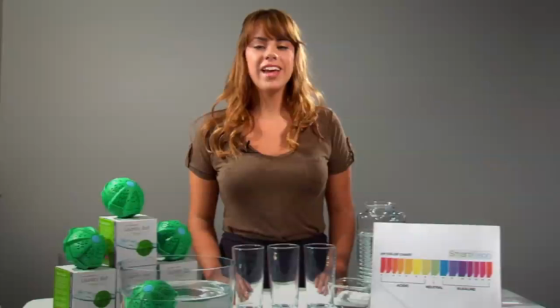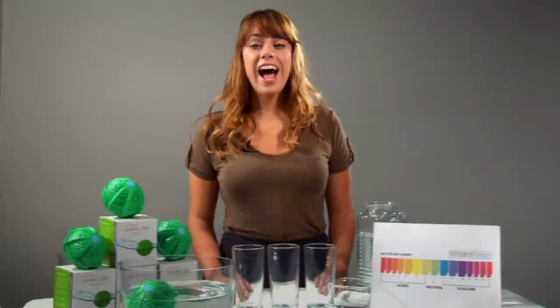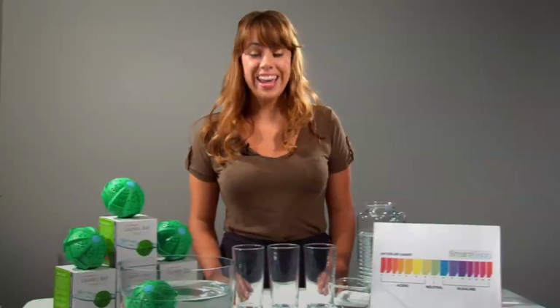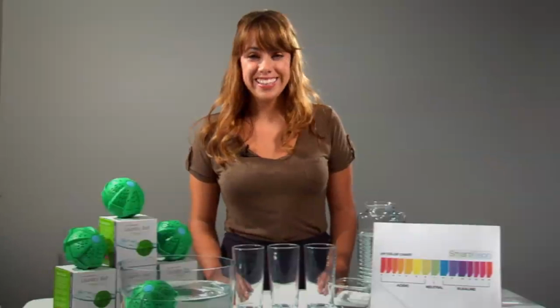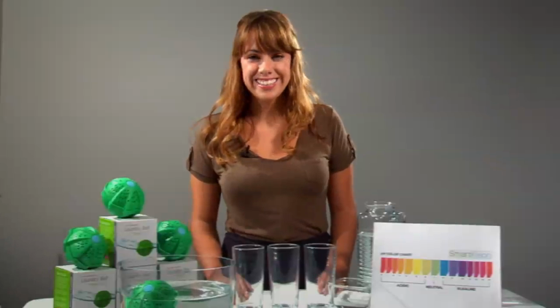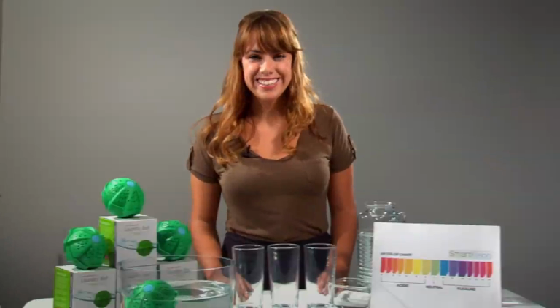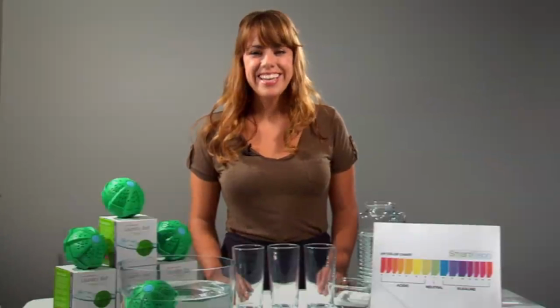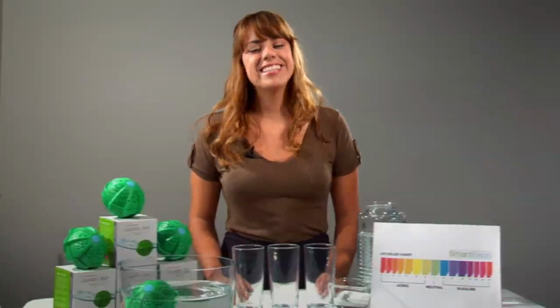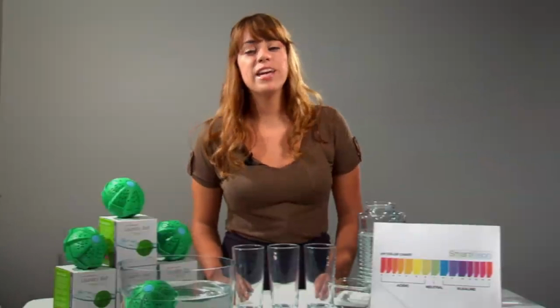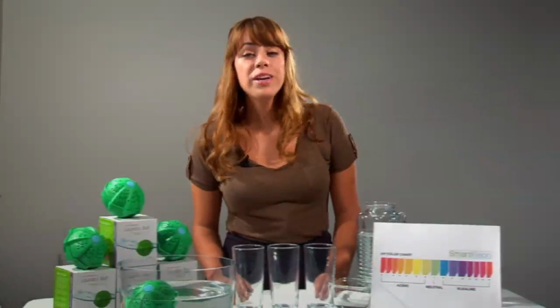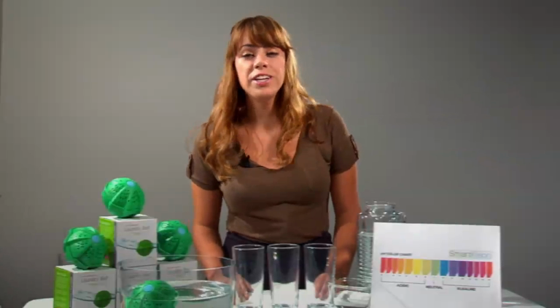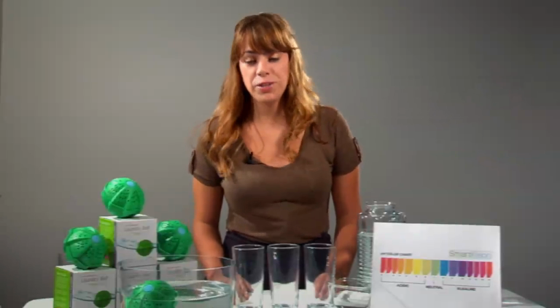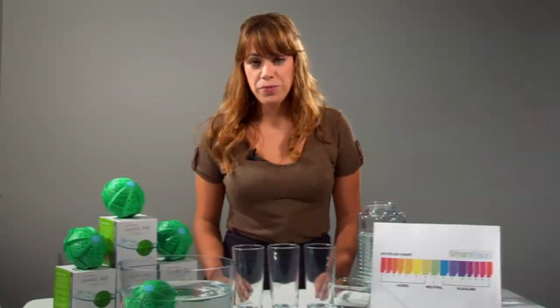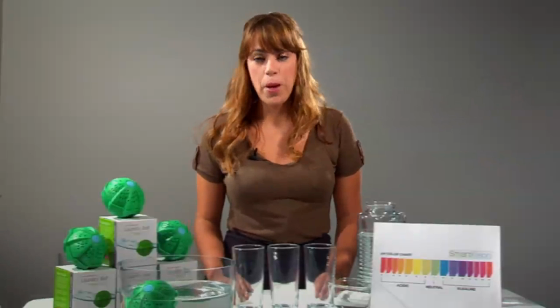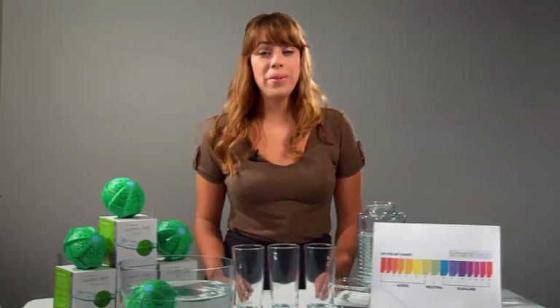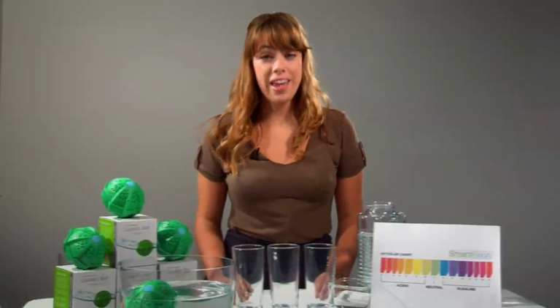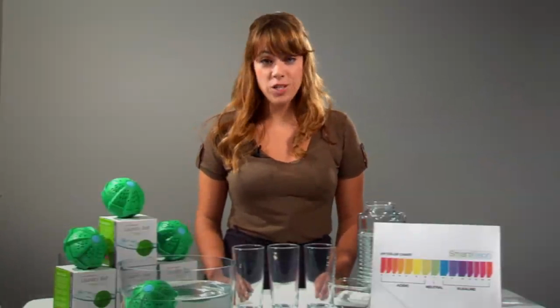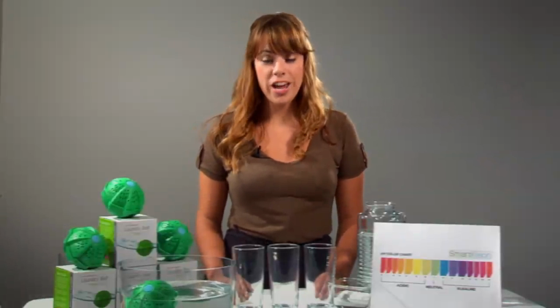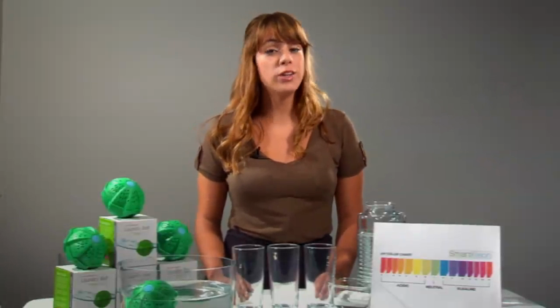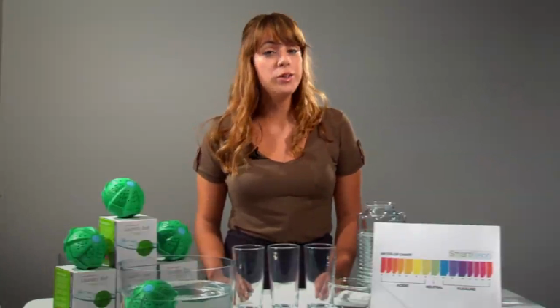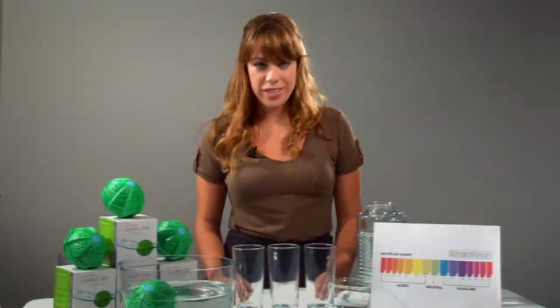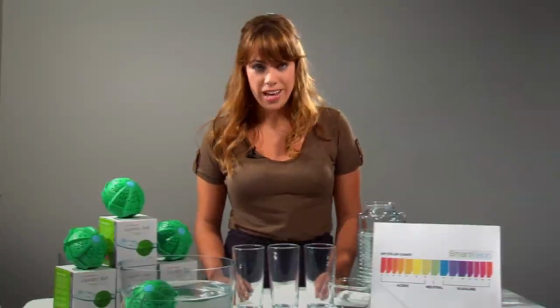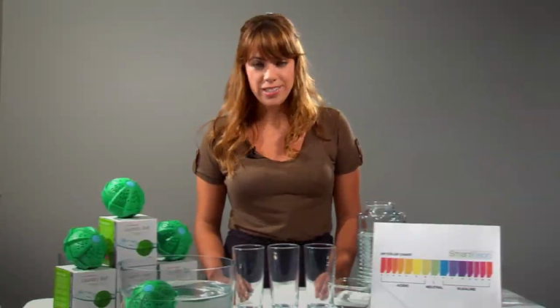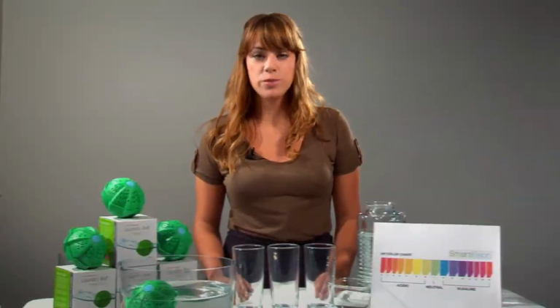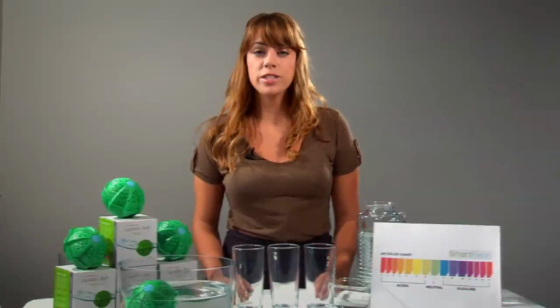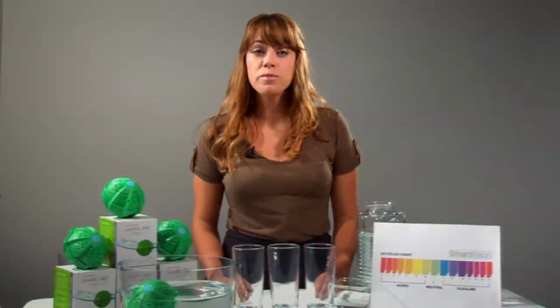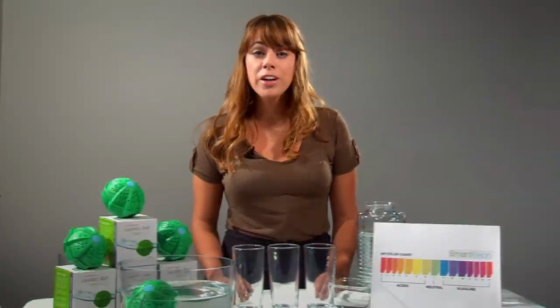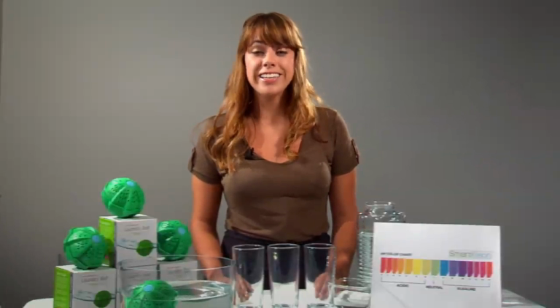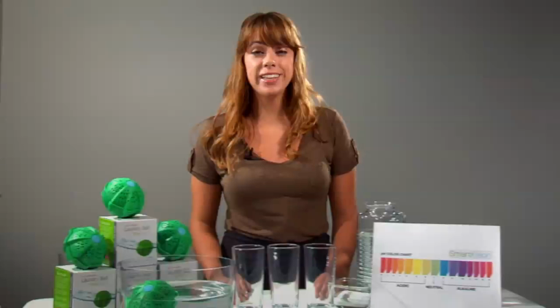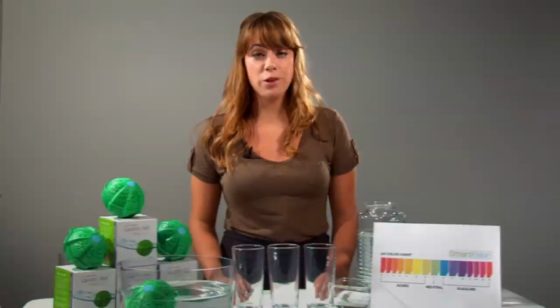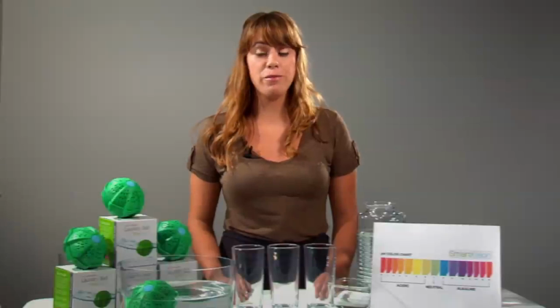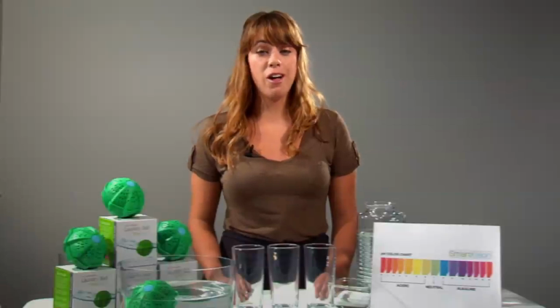Hi. Today we're going to do a pH and a chlorine test using a Smart Clean Laundry Ball.